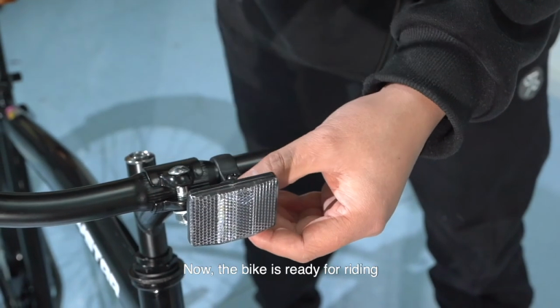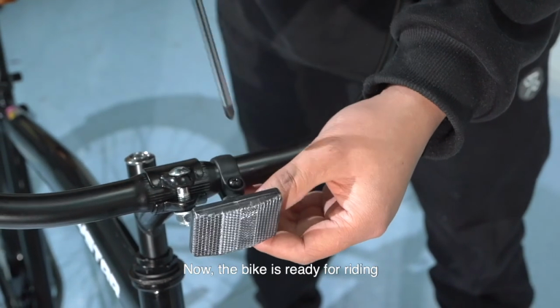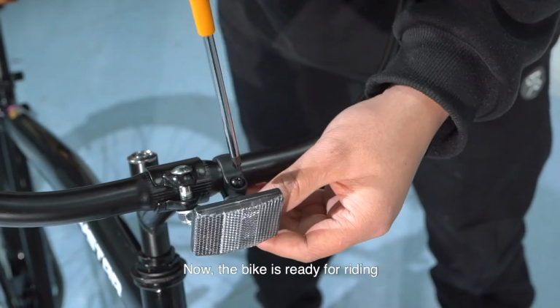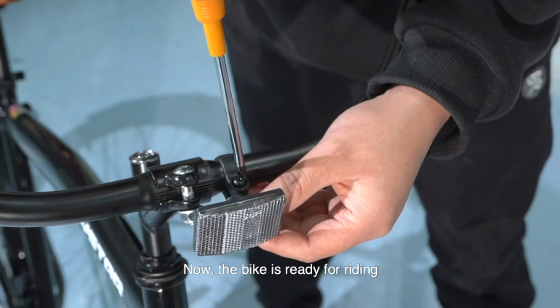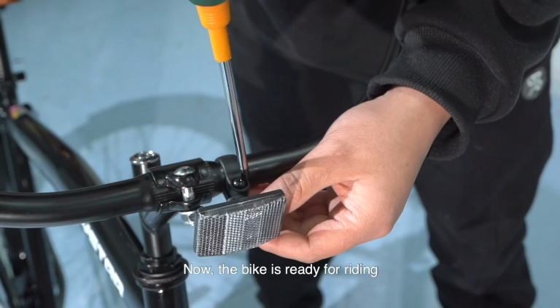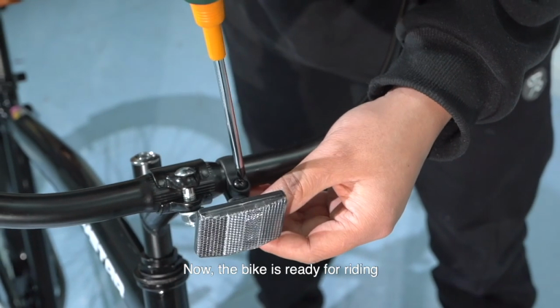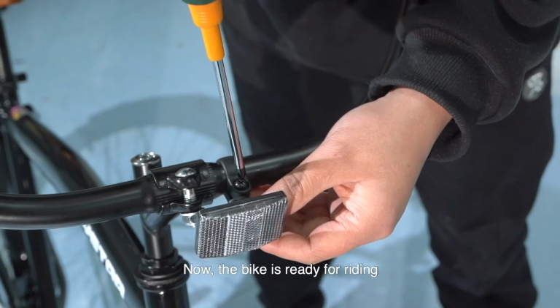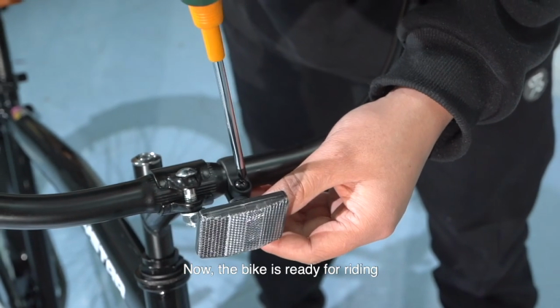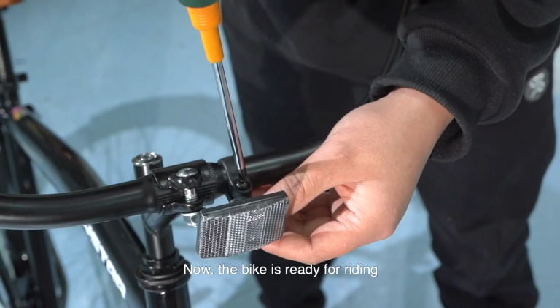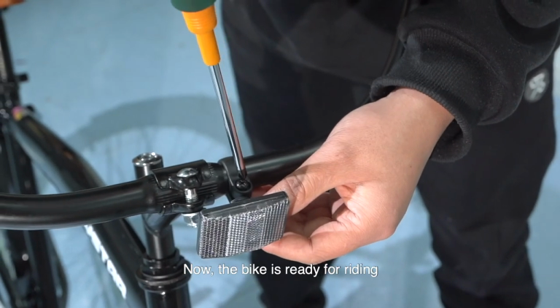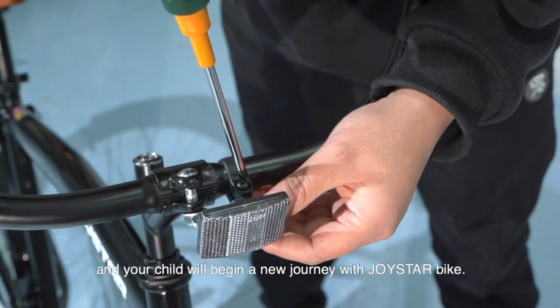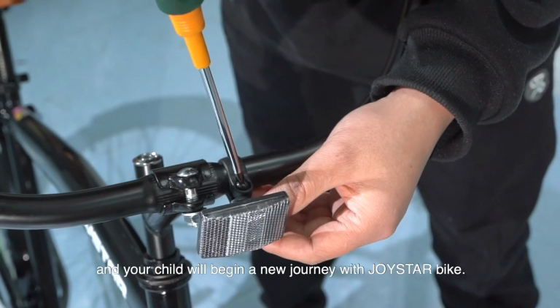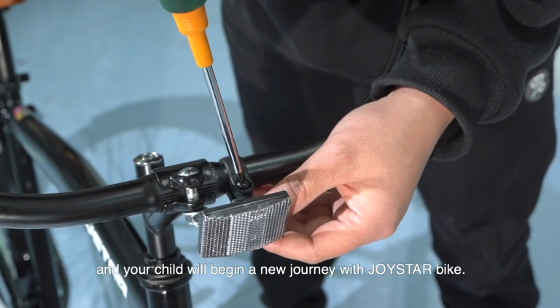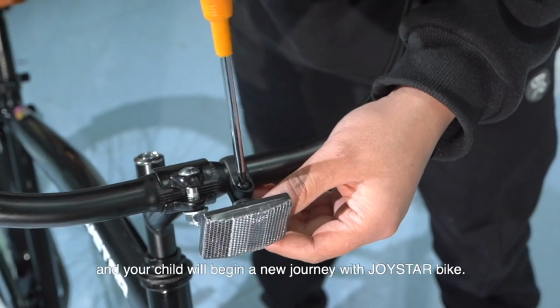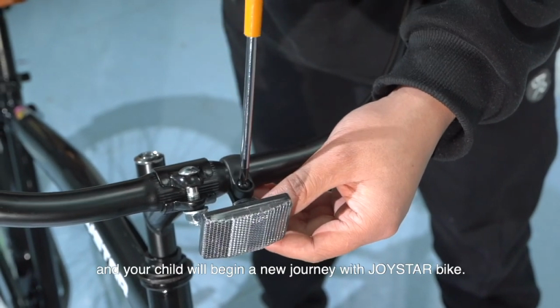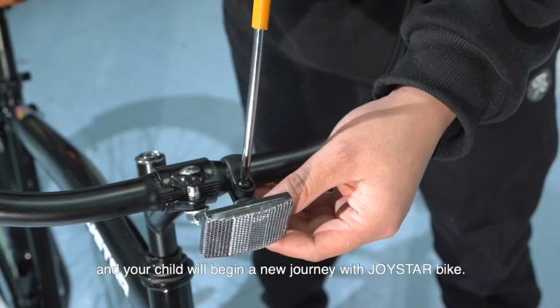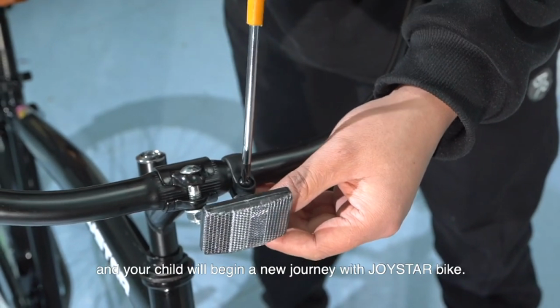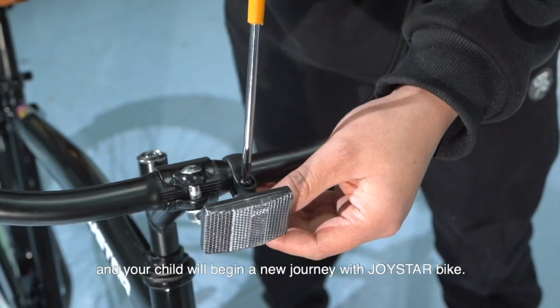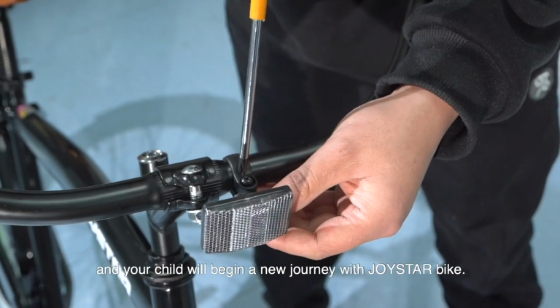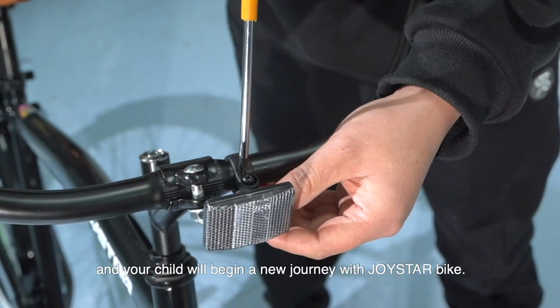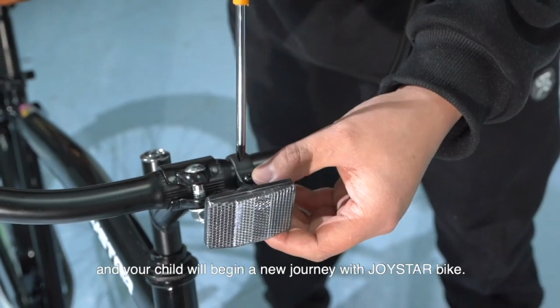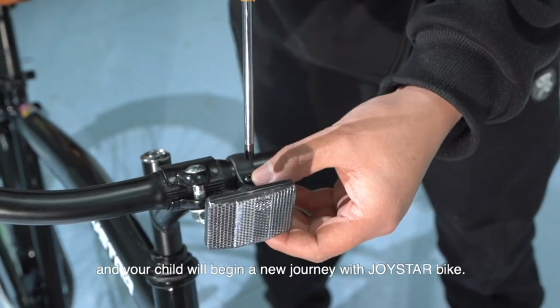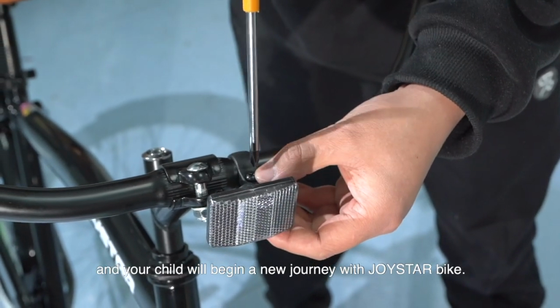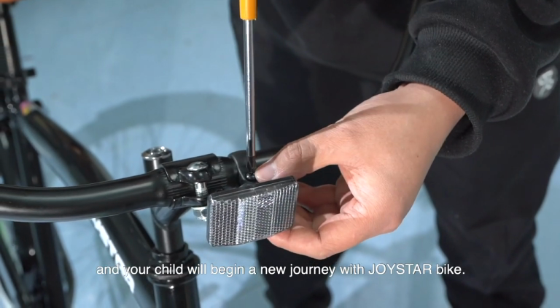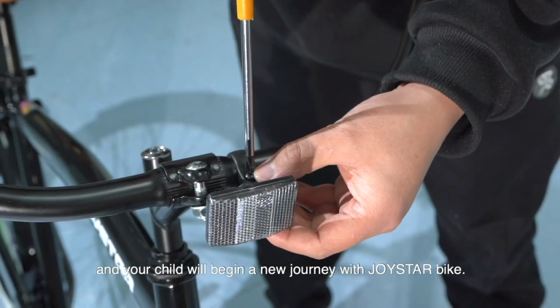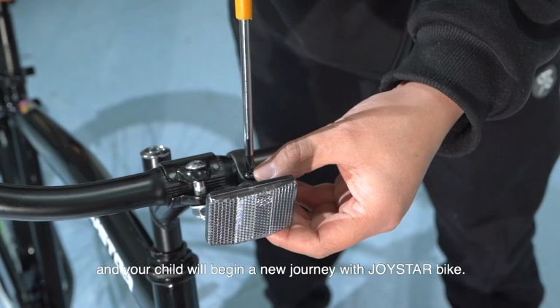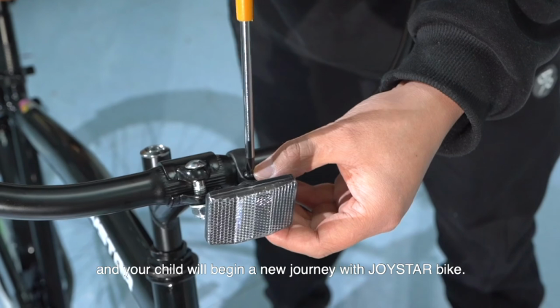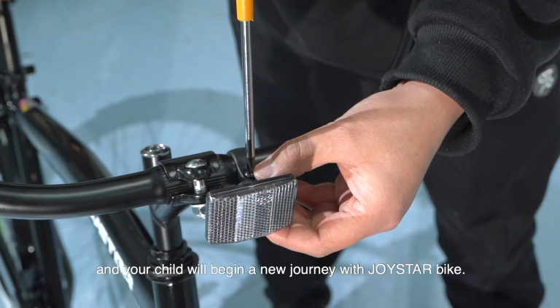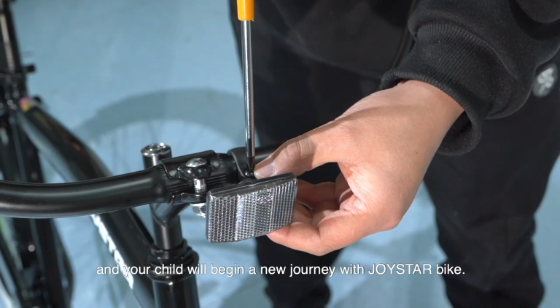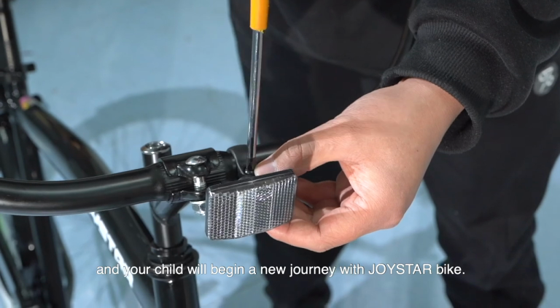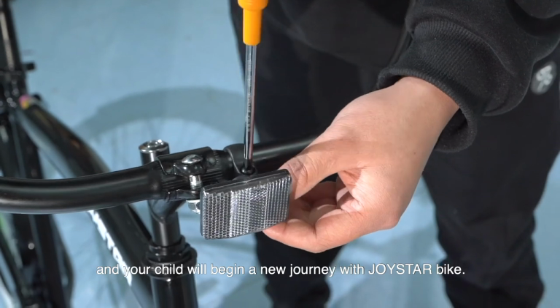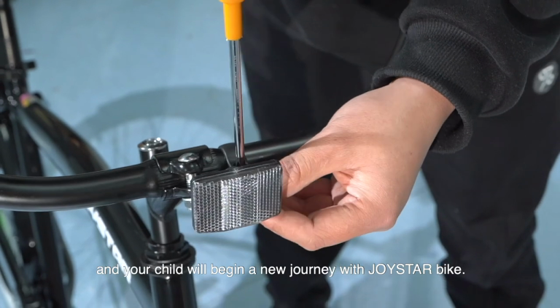Now the bike is ready for riding, and your child will begin a new journey with the Joystar Balance Bike.